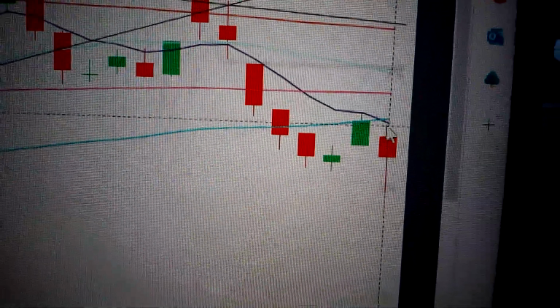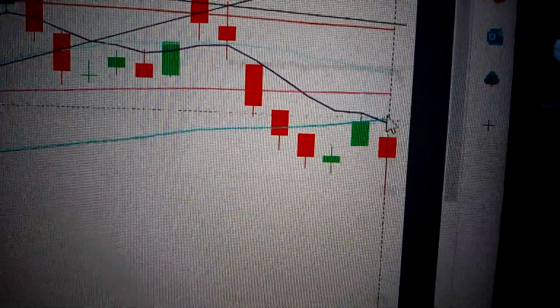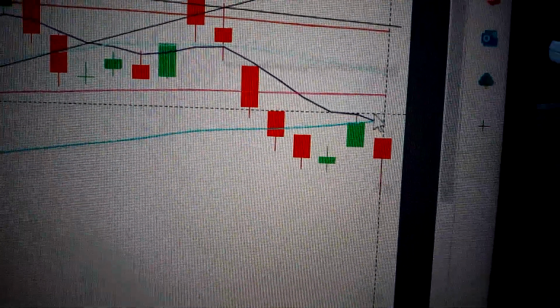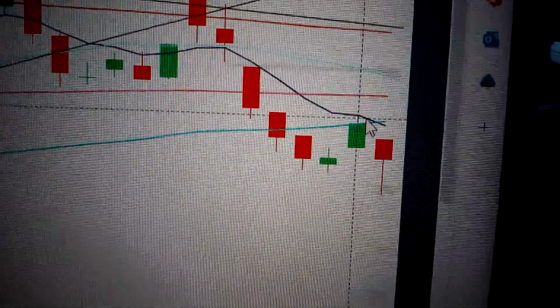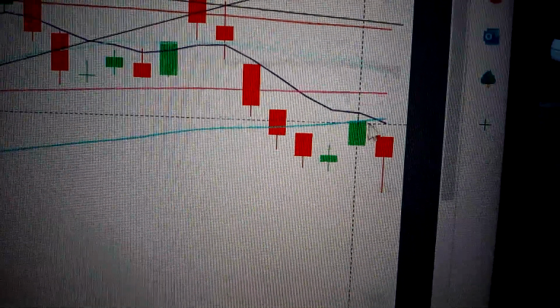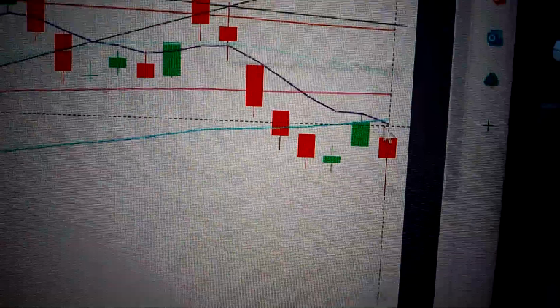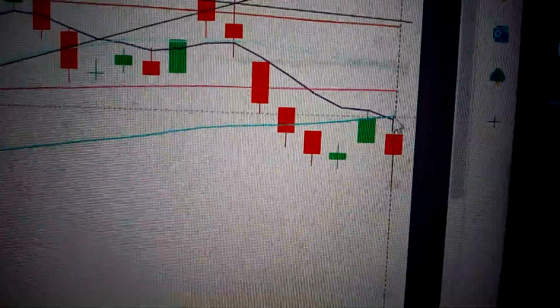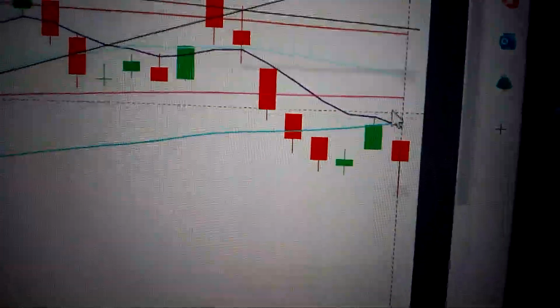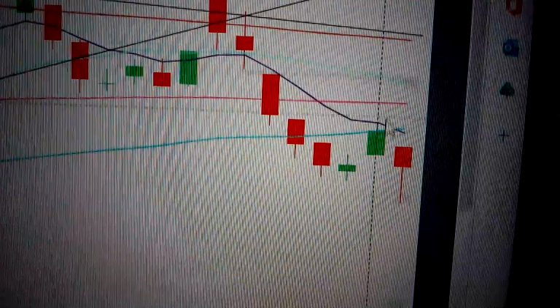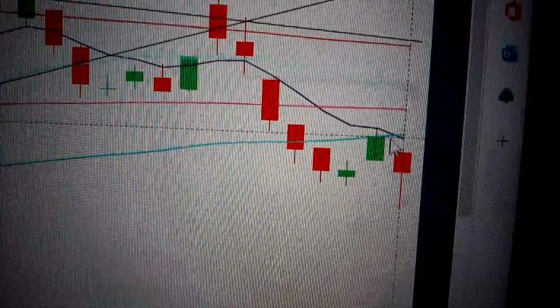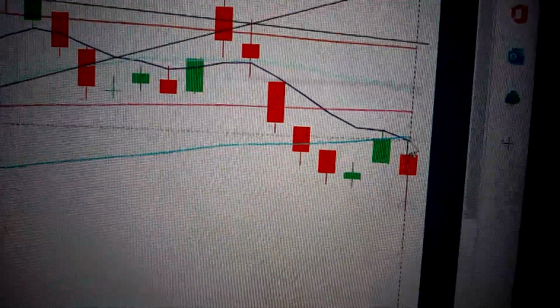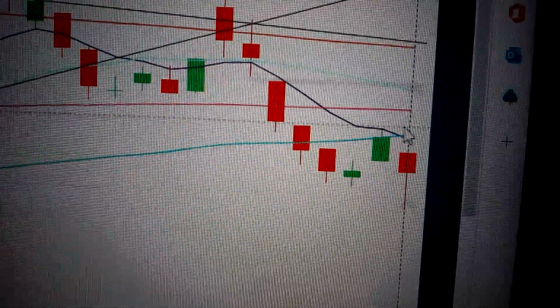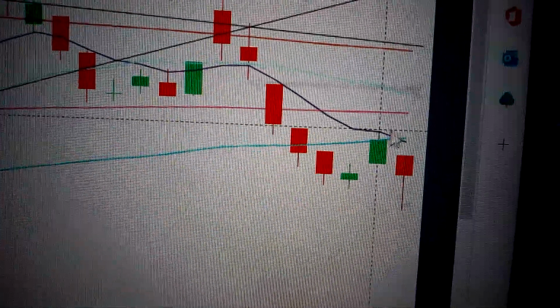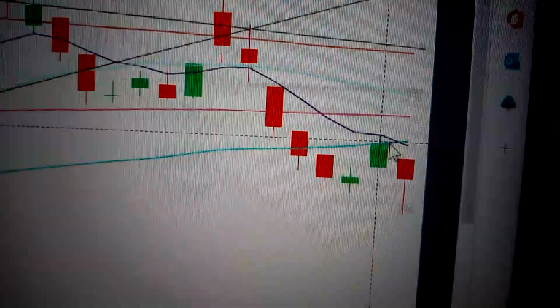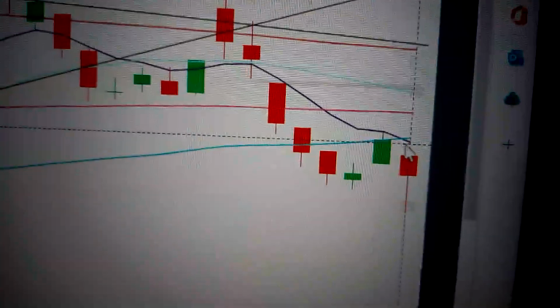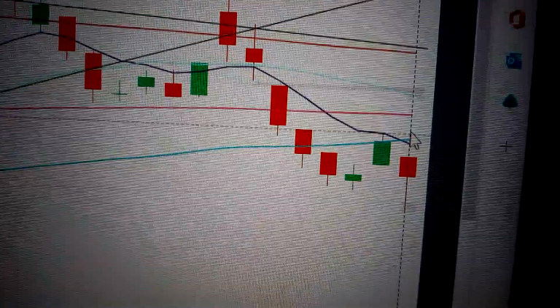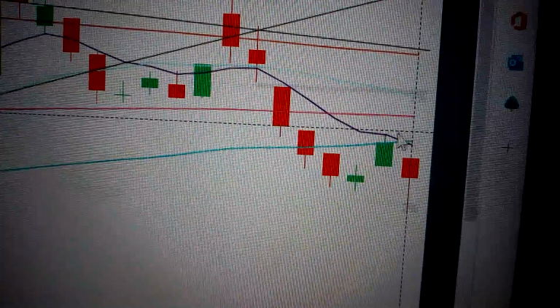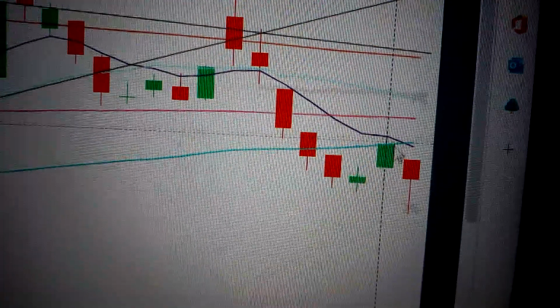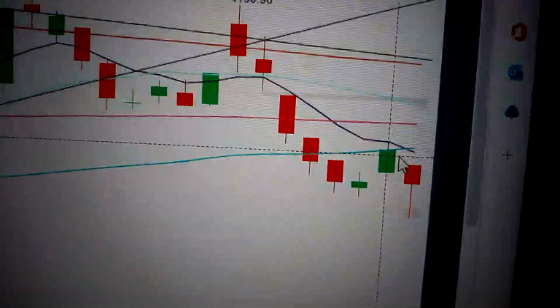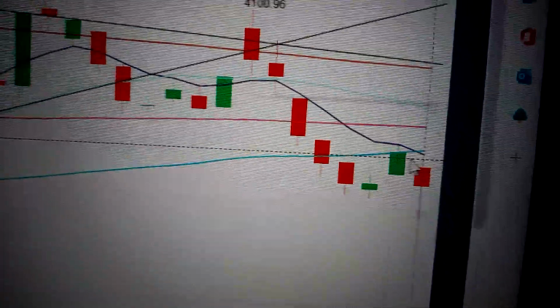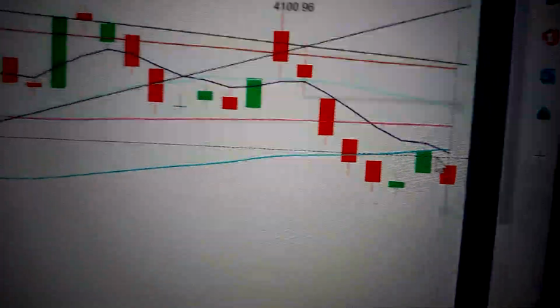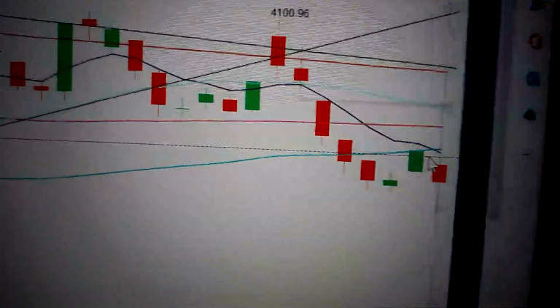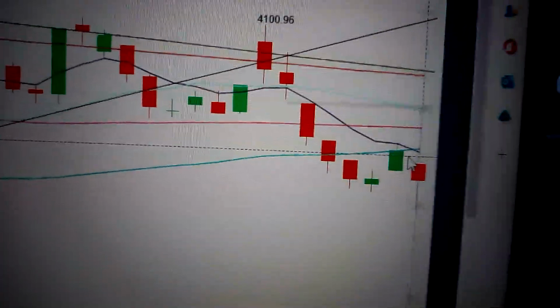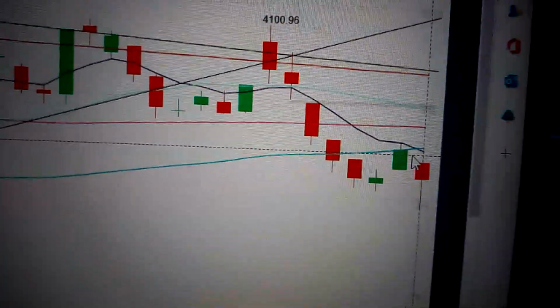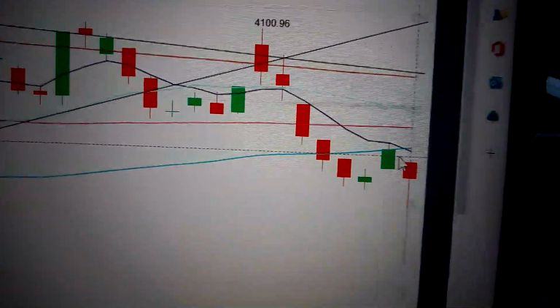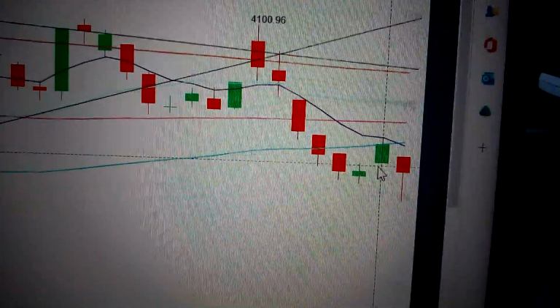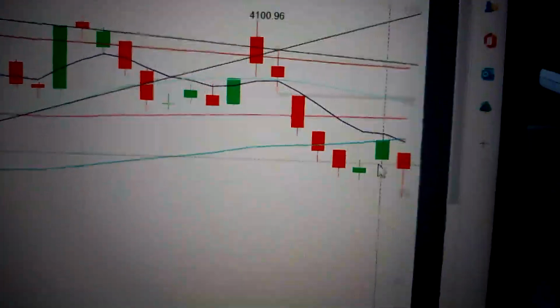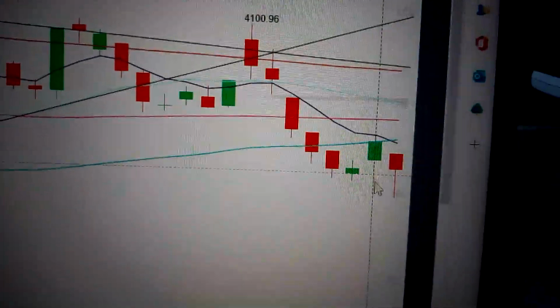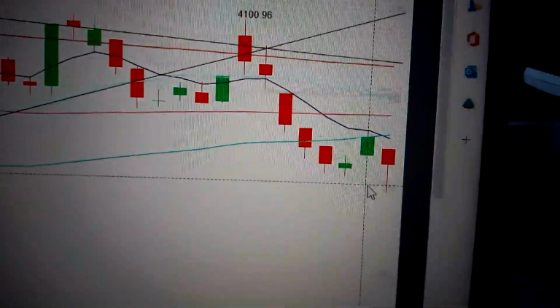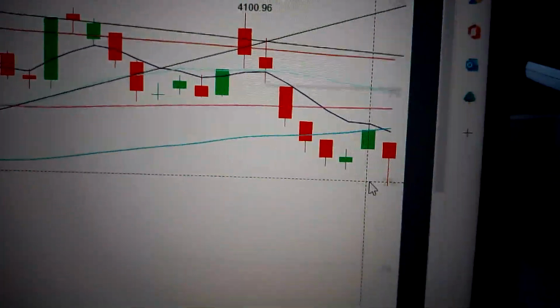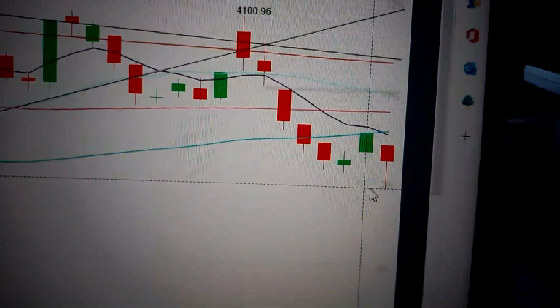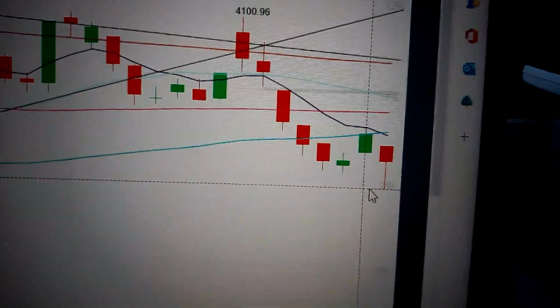We can also see a dead cross has already formed here — it's a very bearish sign. So be careful, it will continue to drop down.